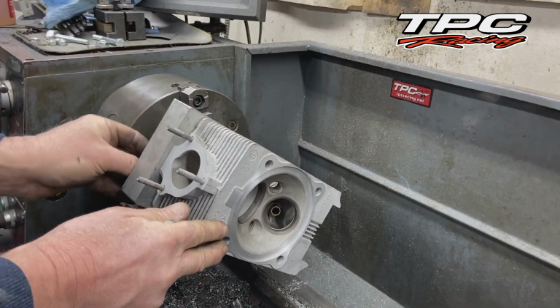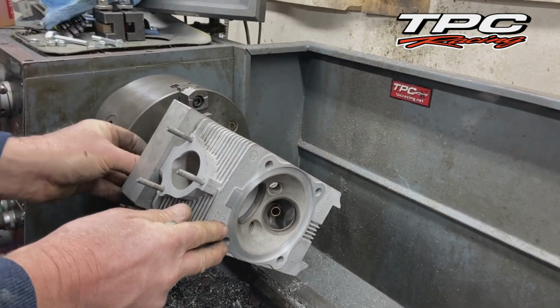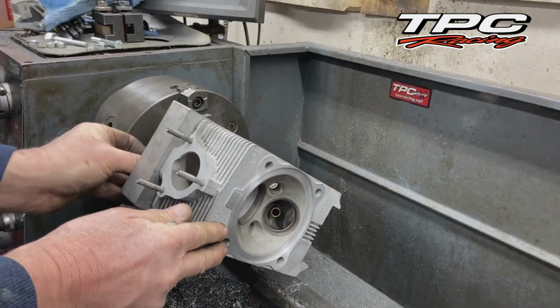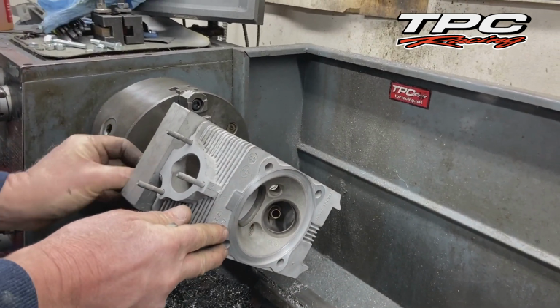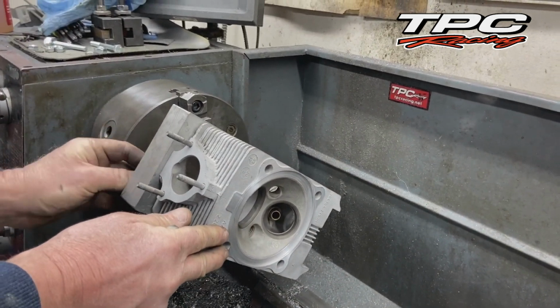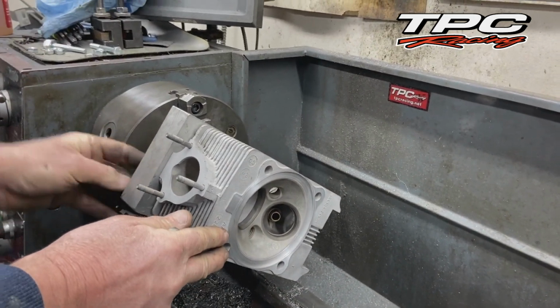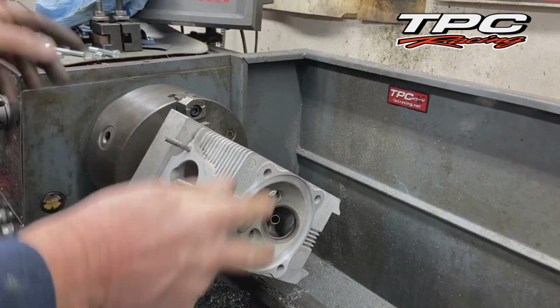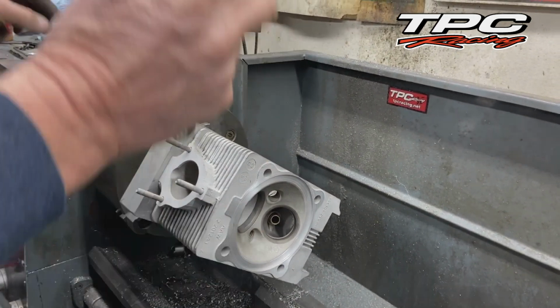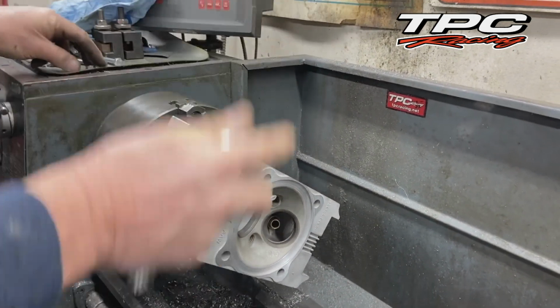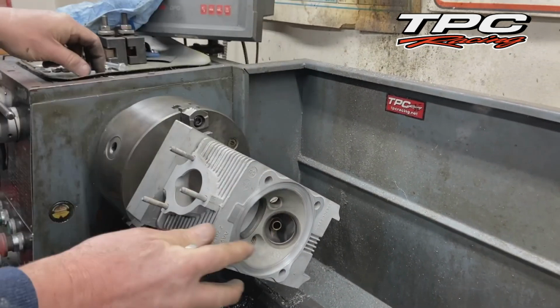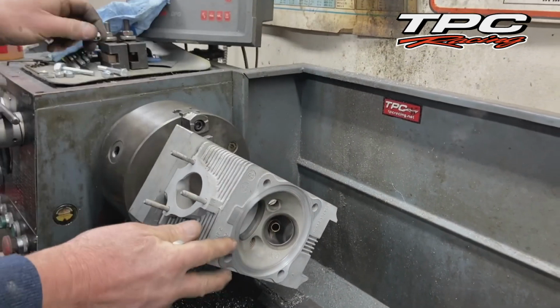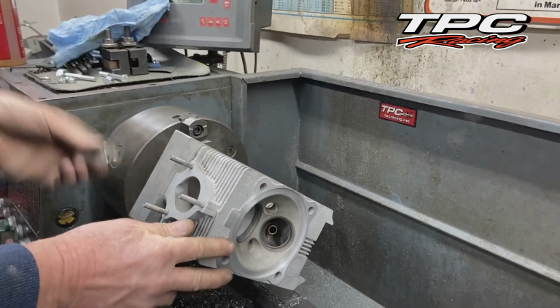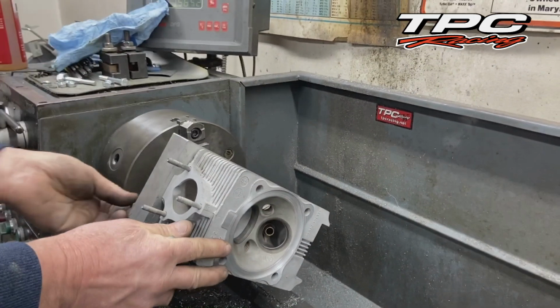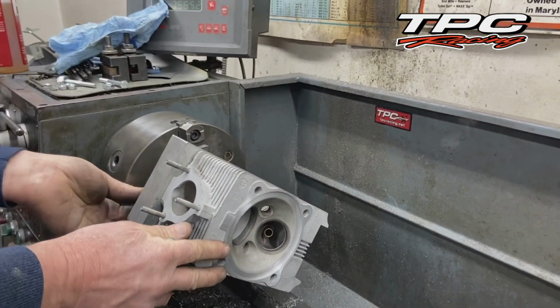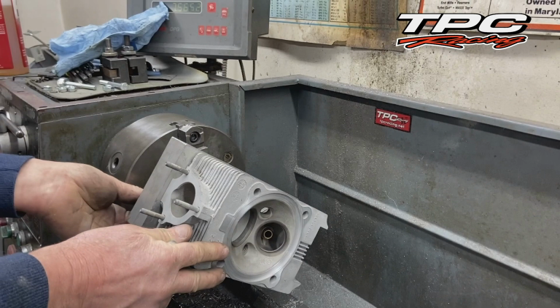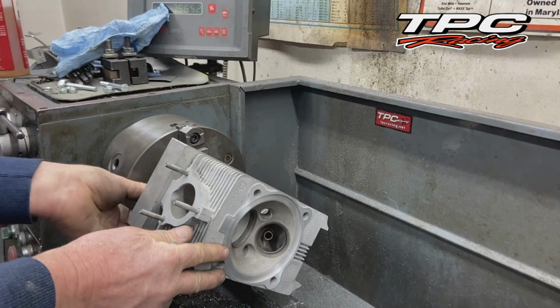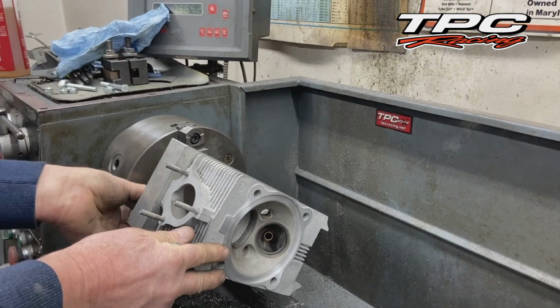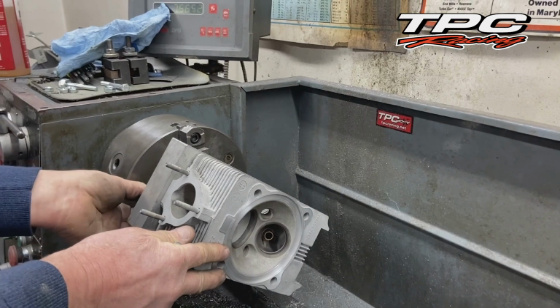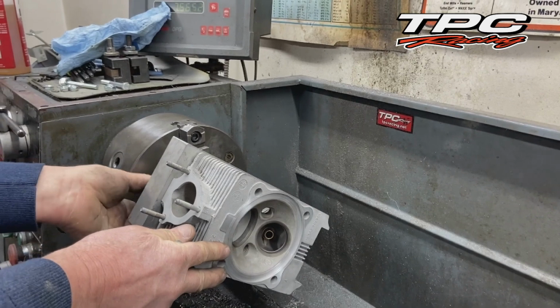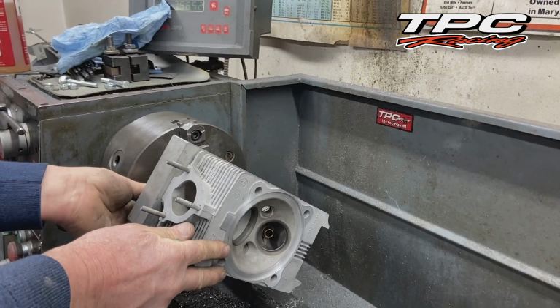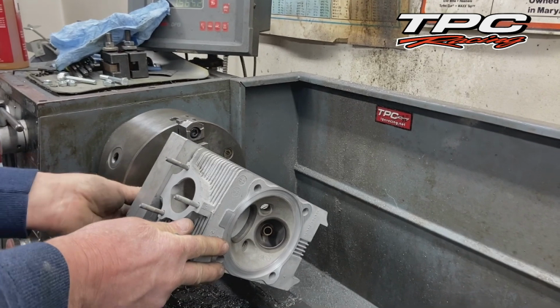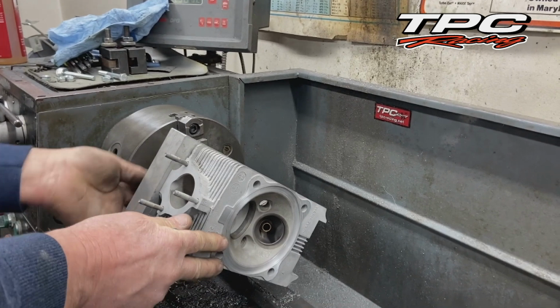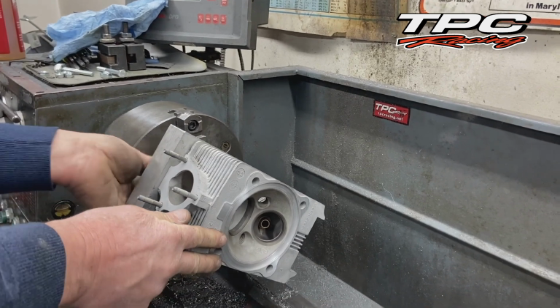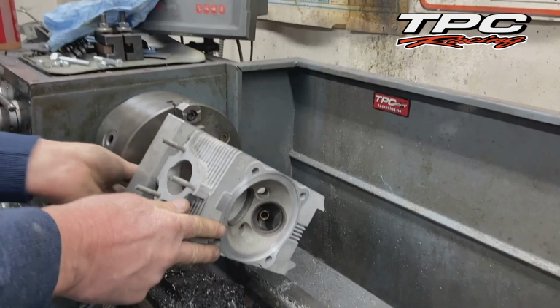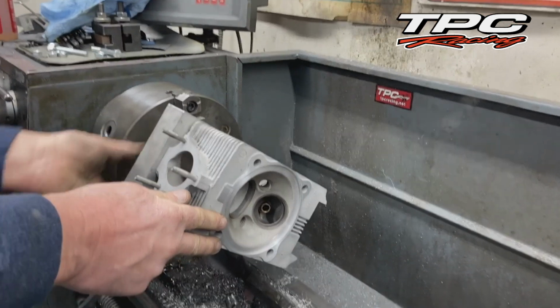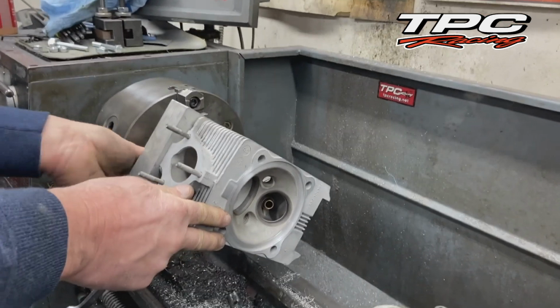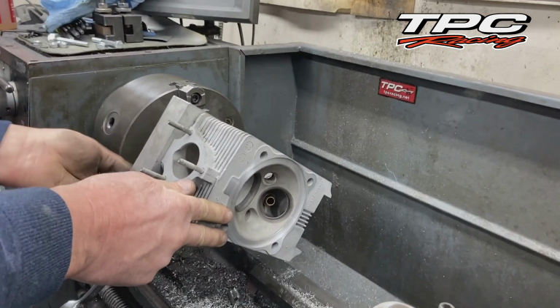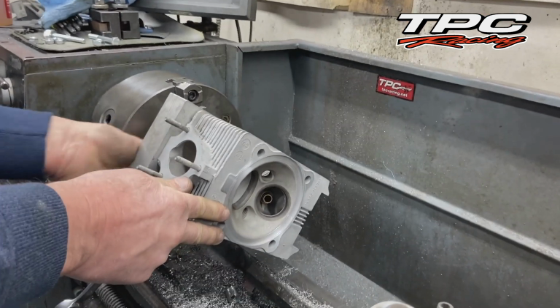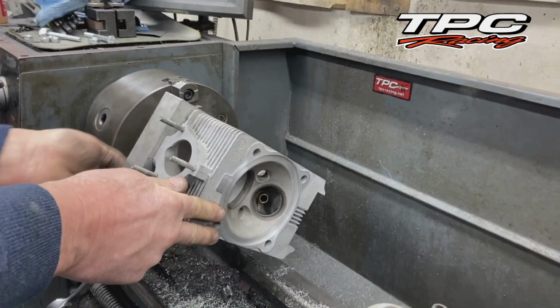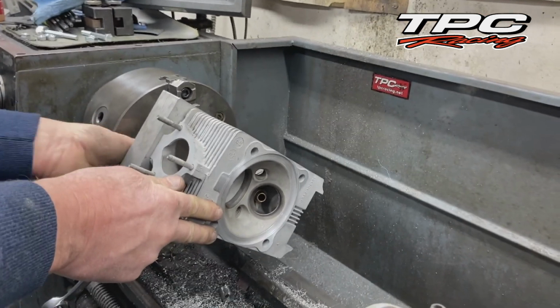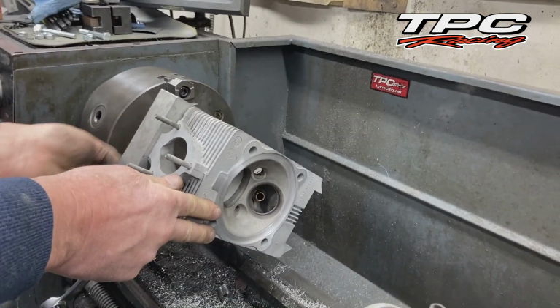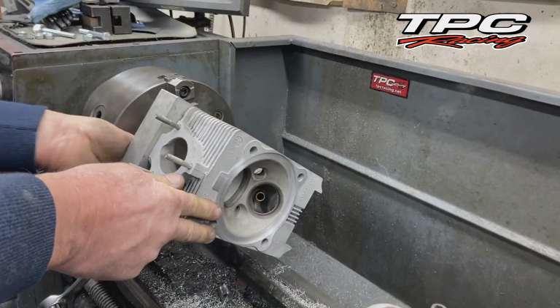Look forward to seeing the finished heads. Wait till you see the valve springs that we use and where we get them from.